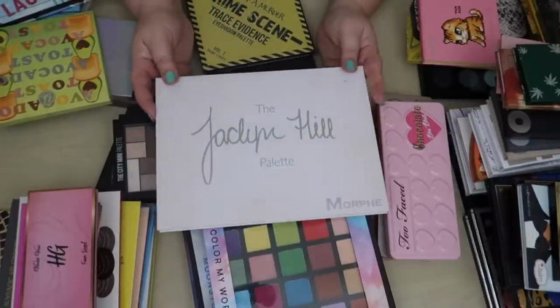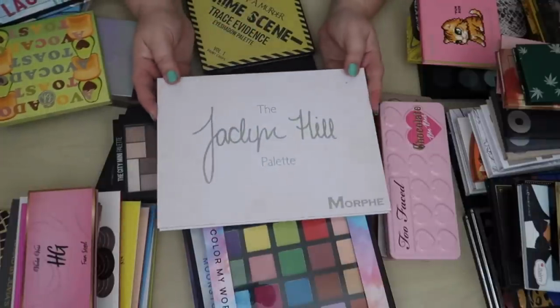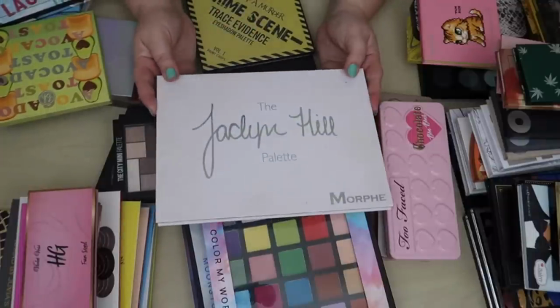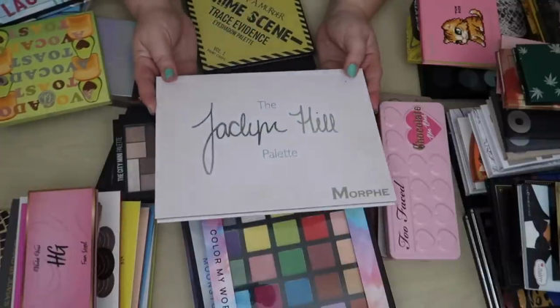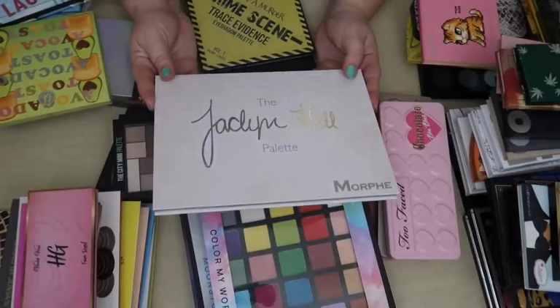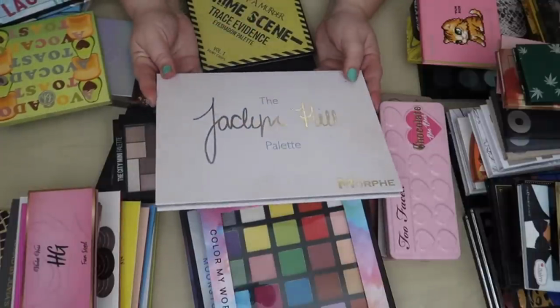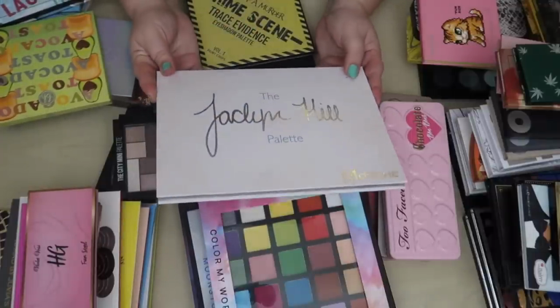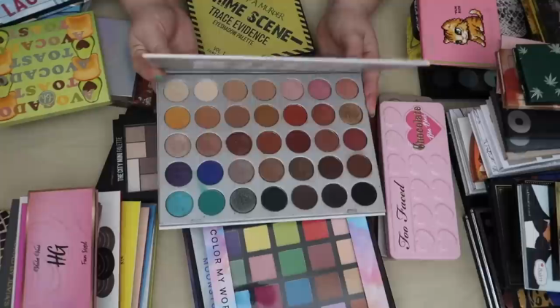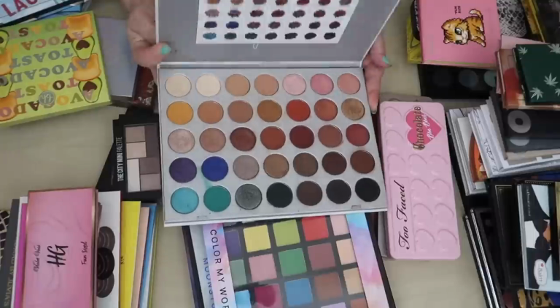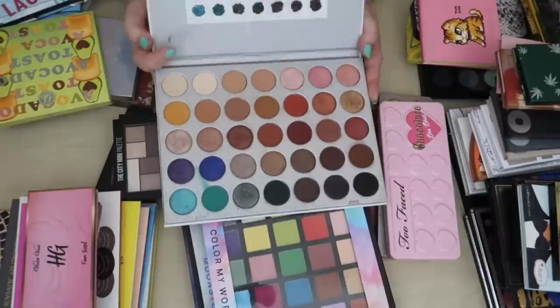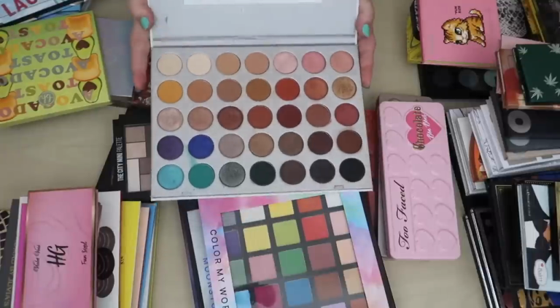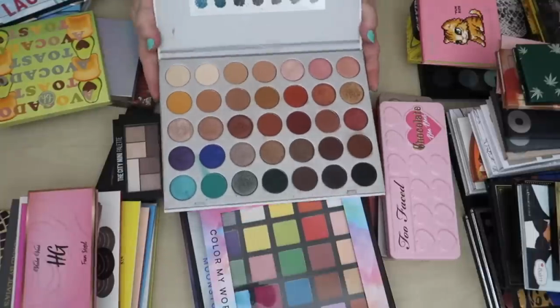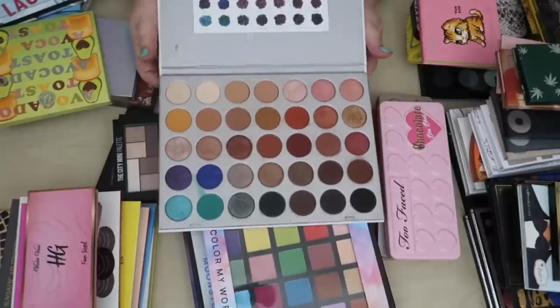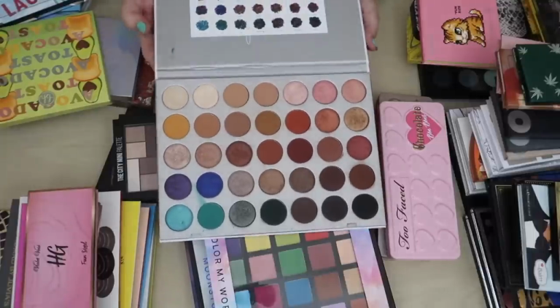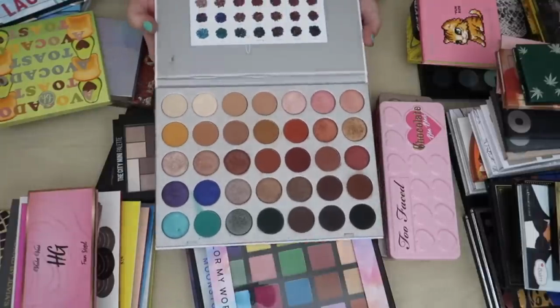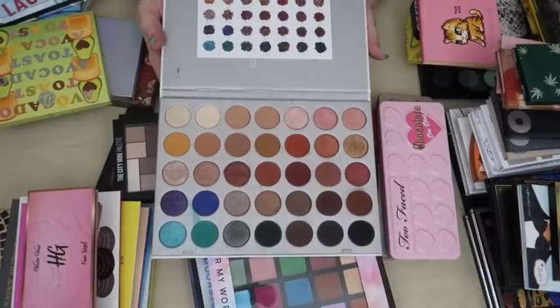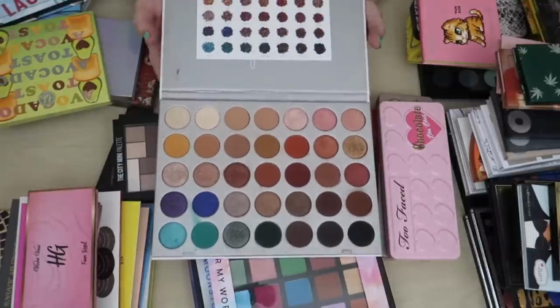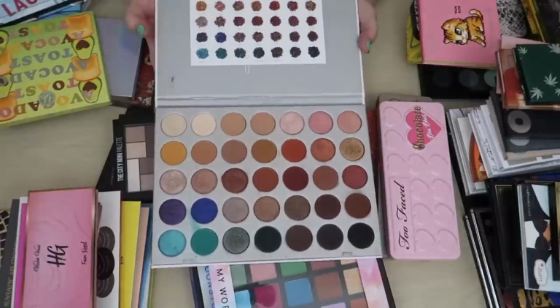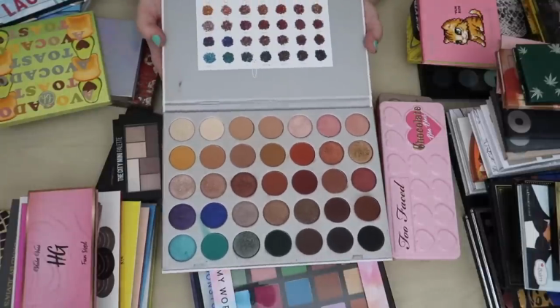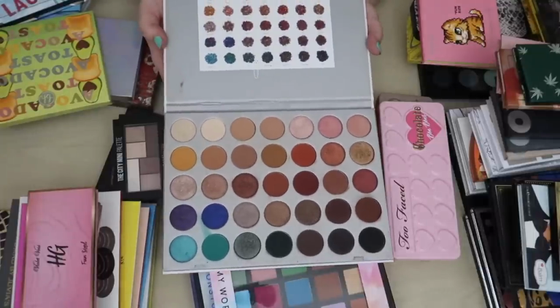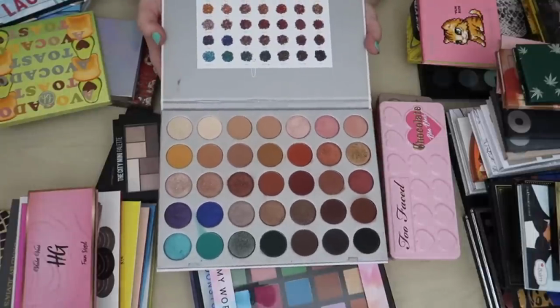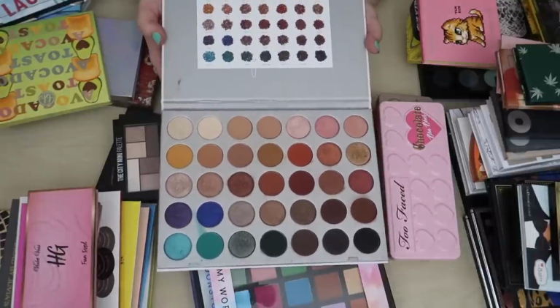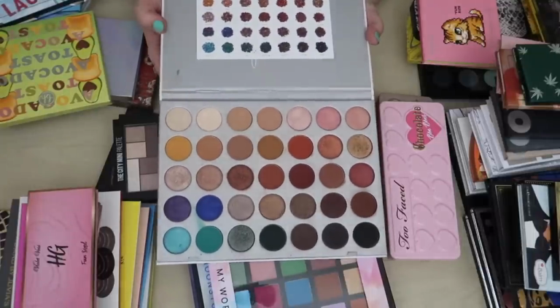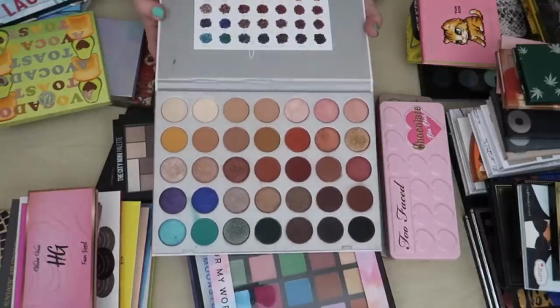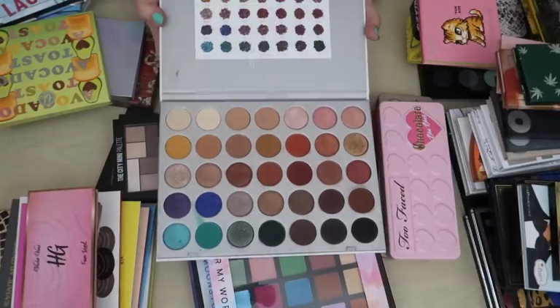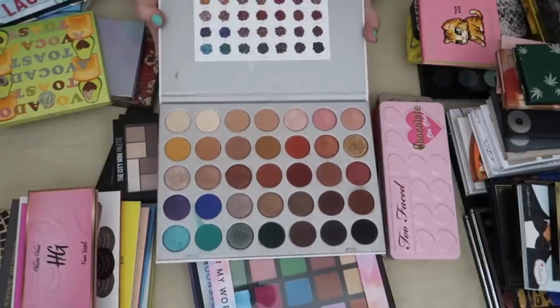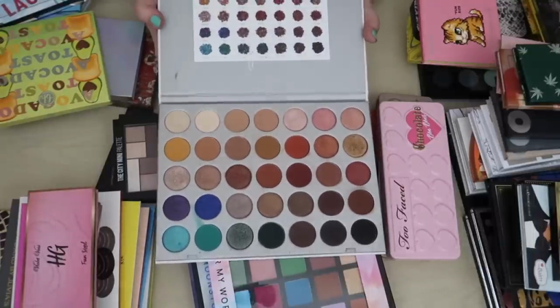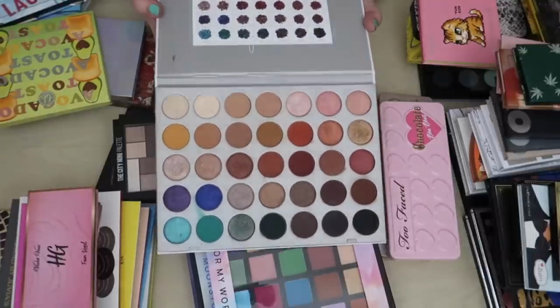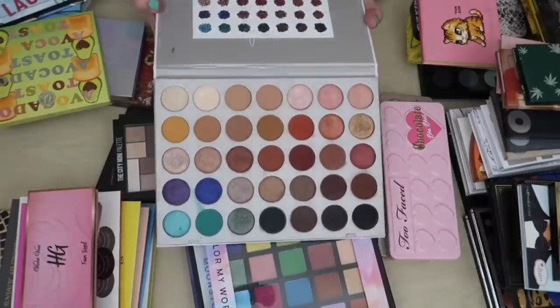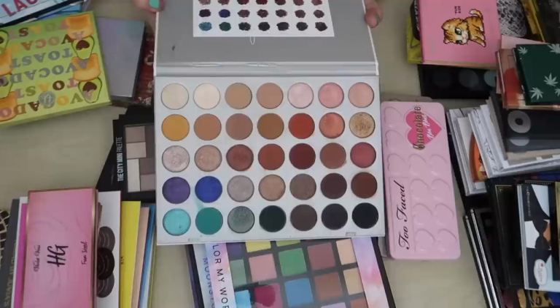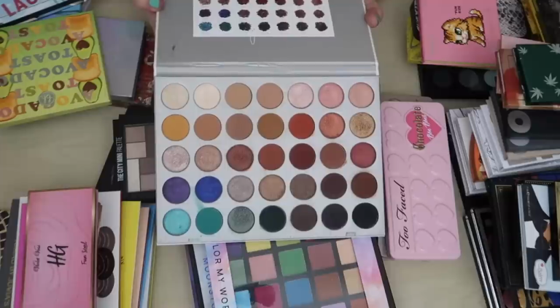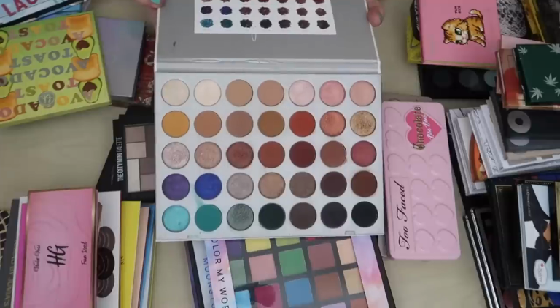The Jaclyn Hill Morphe palette — unfortunately this is a great palette. I love this palette. I hate how much I love it but I do really like it.